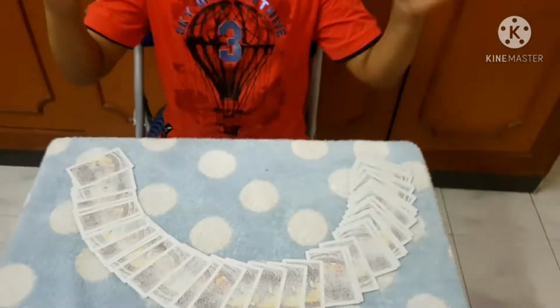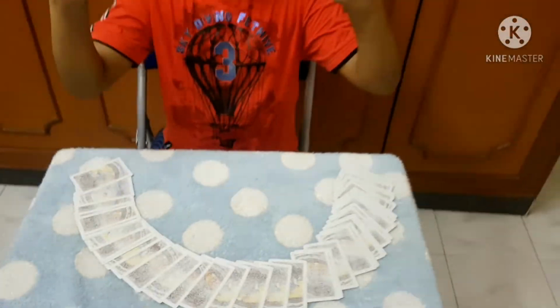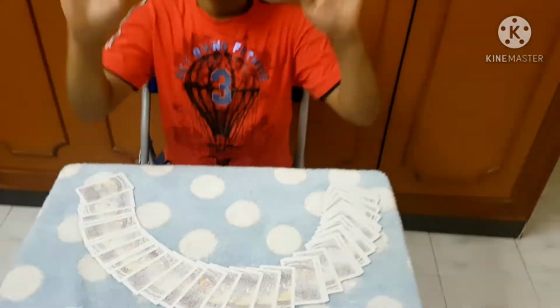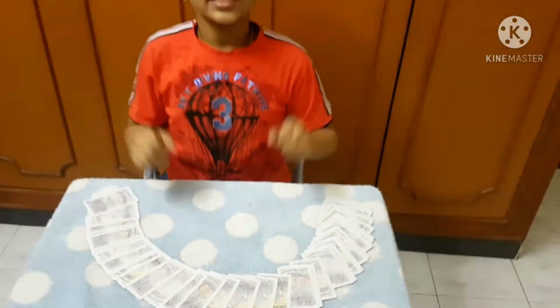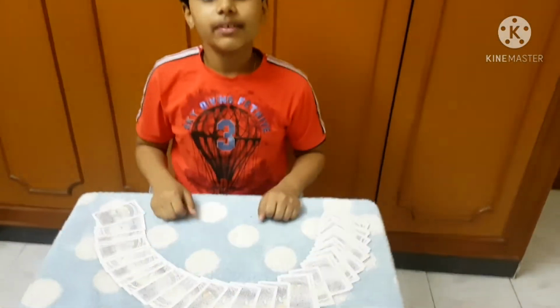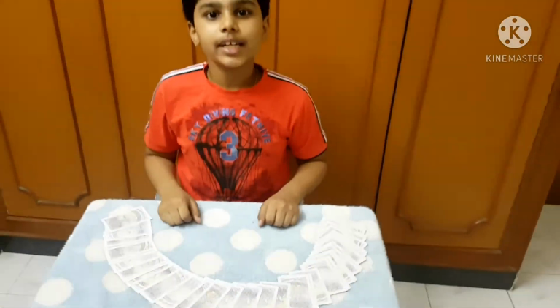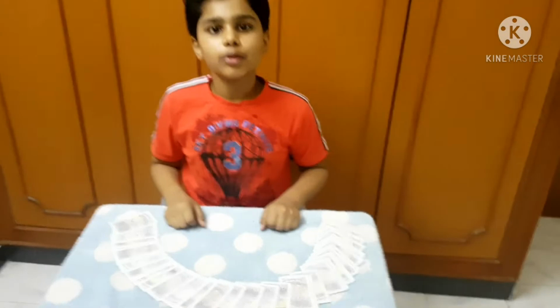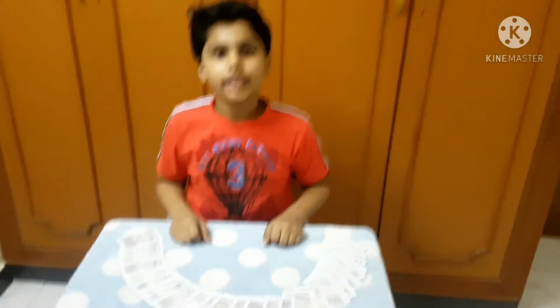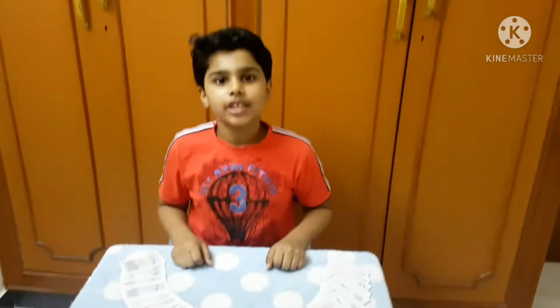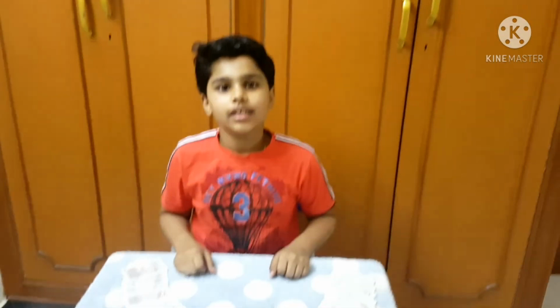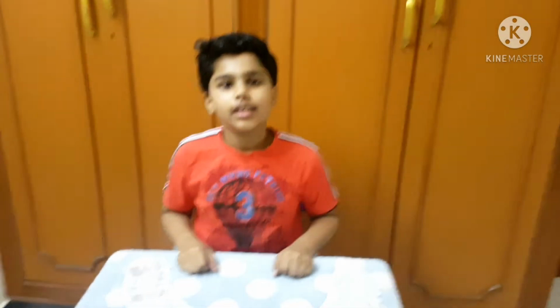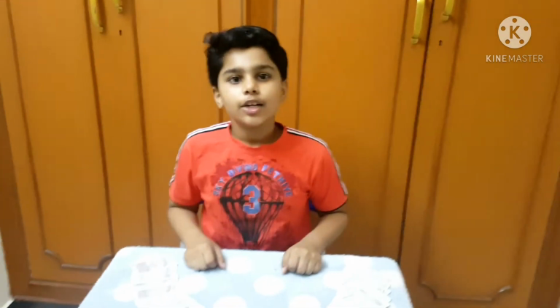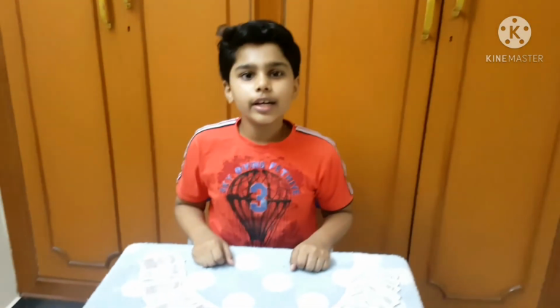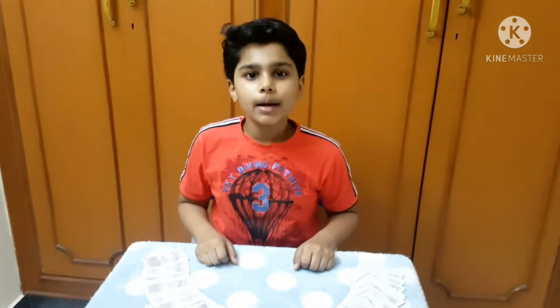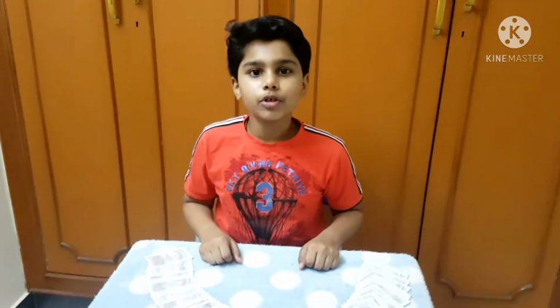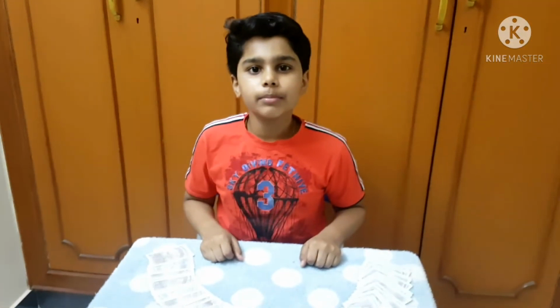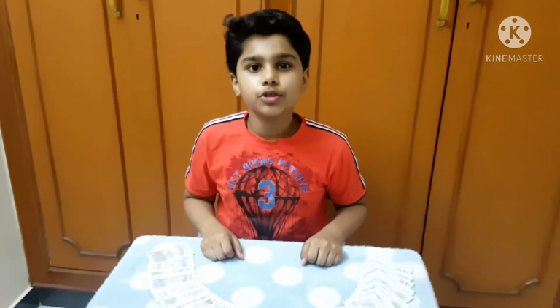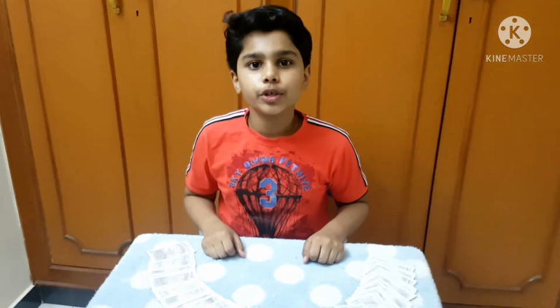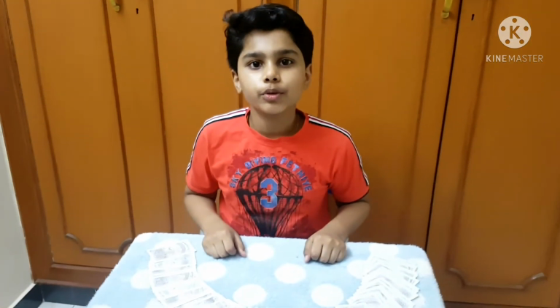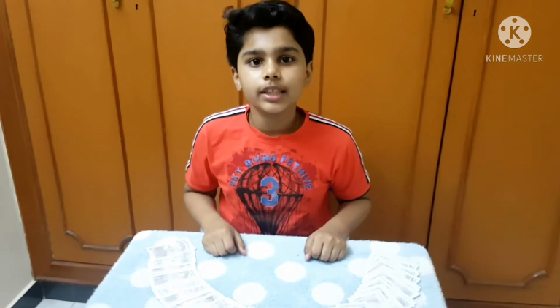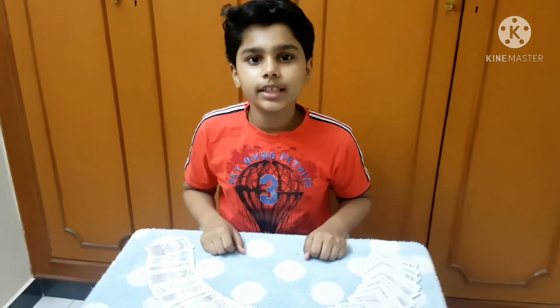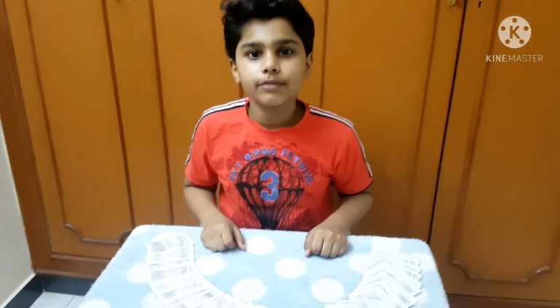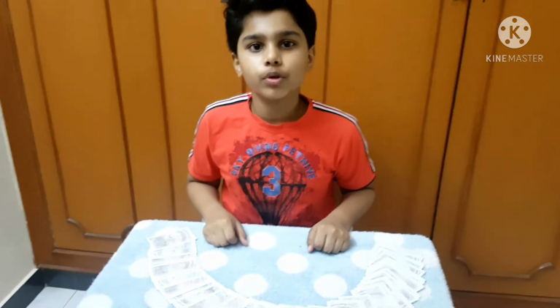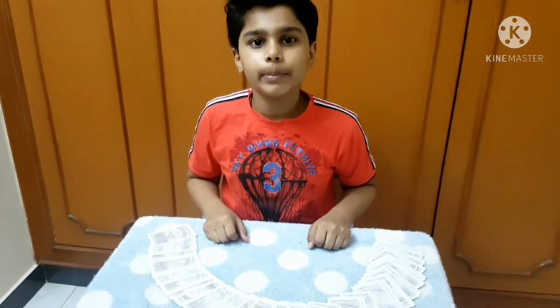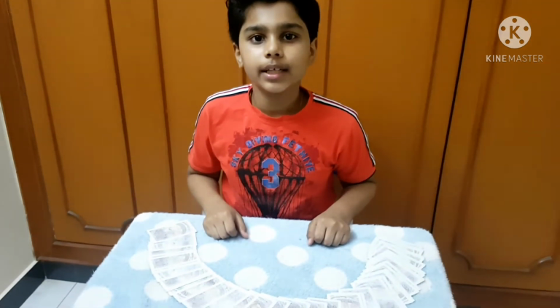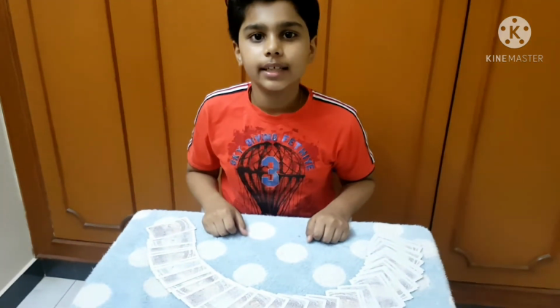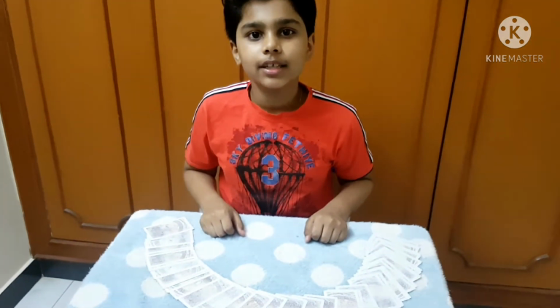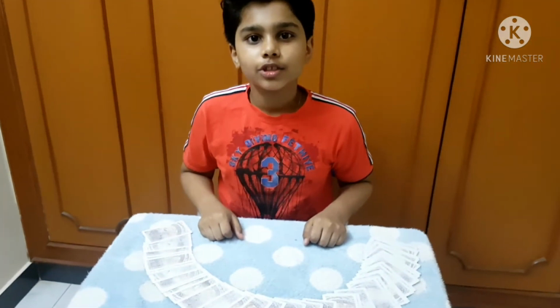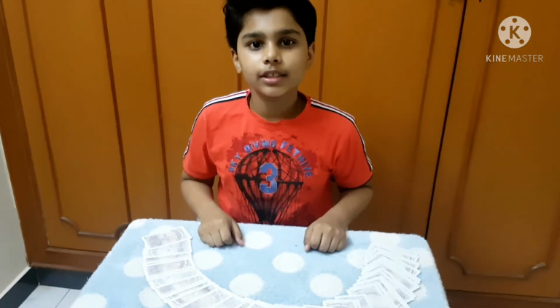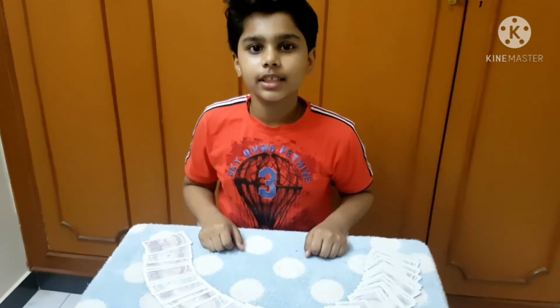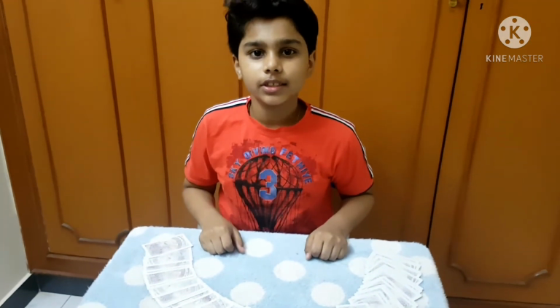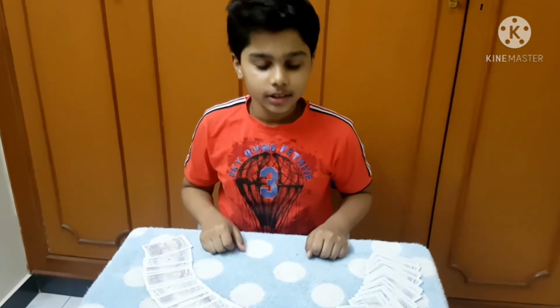Hello guys and welcome to my channel. Today I am going to be showing you the trick that fools everybody. So let's get started.